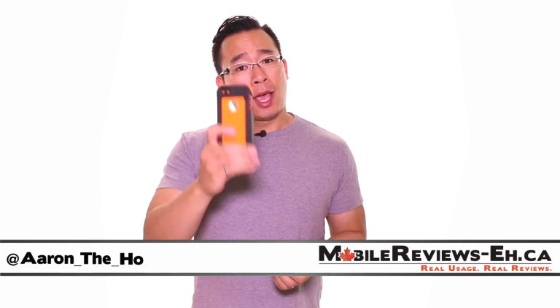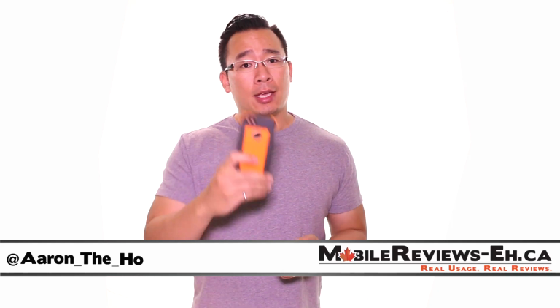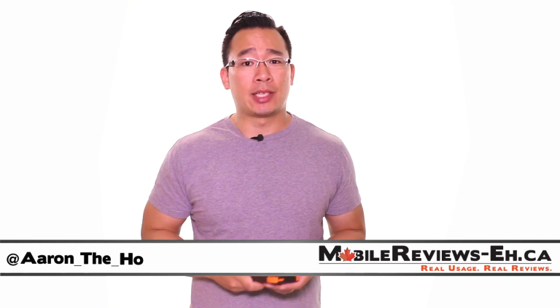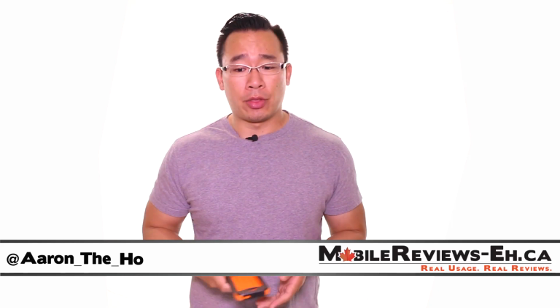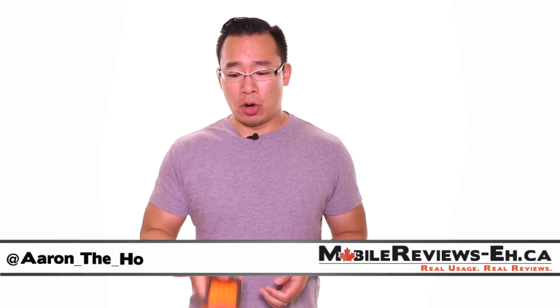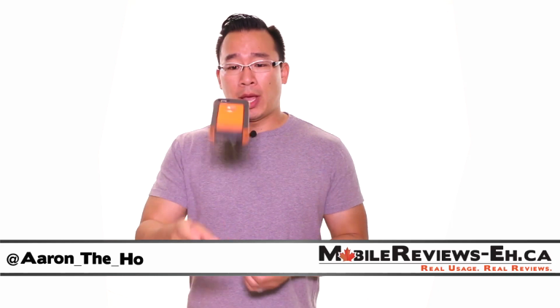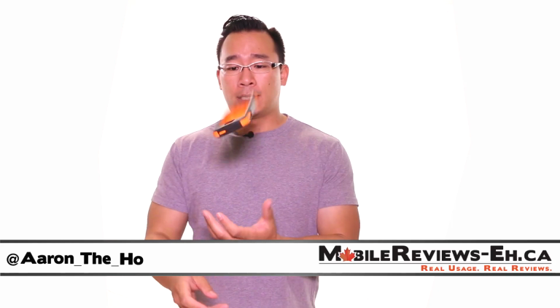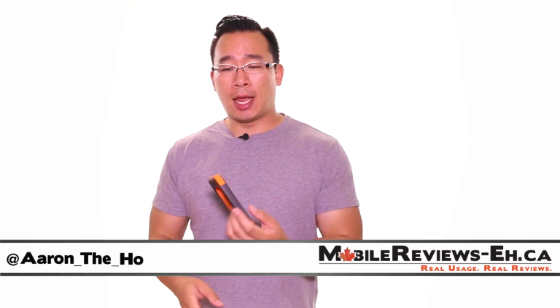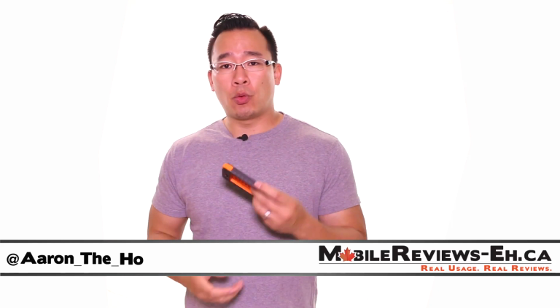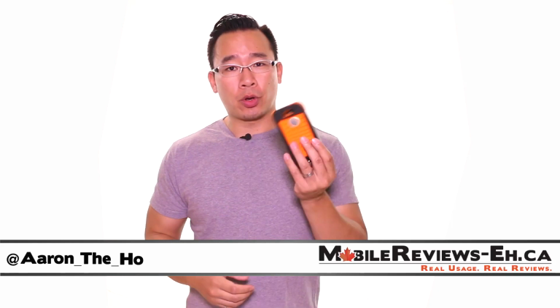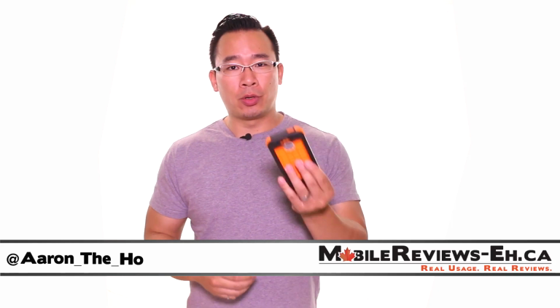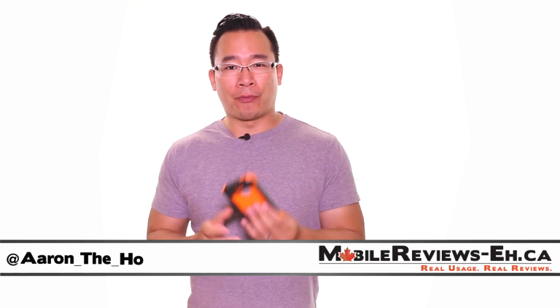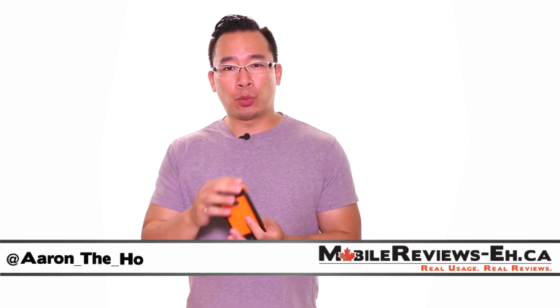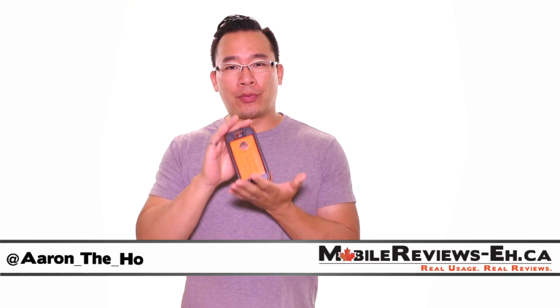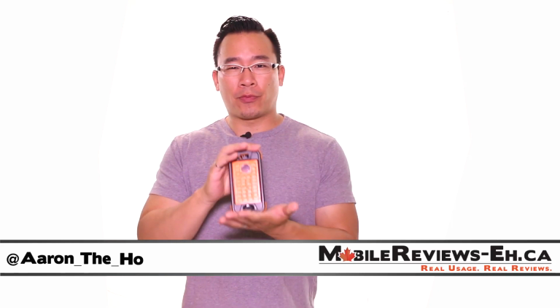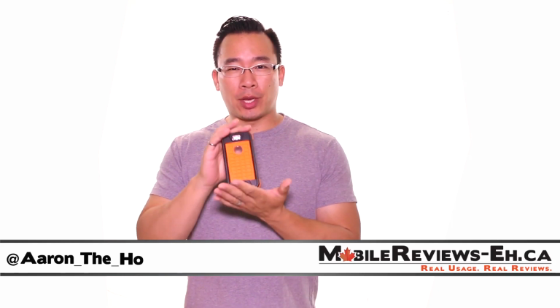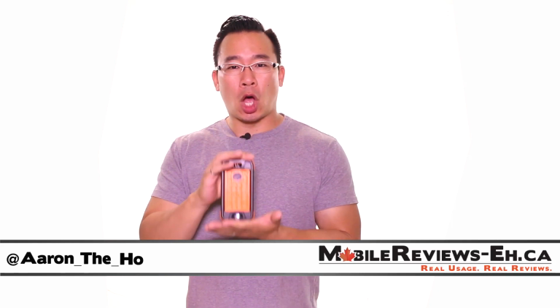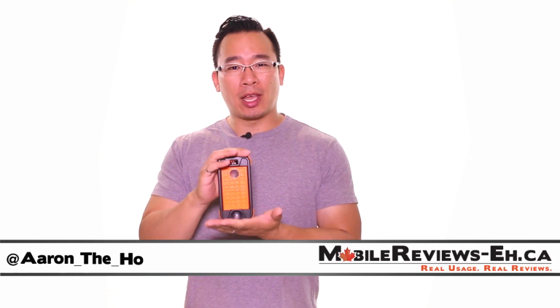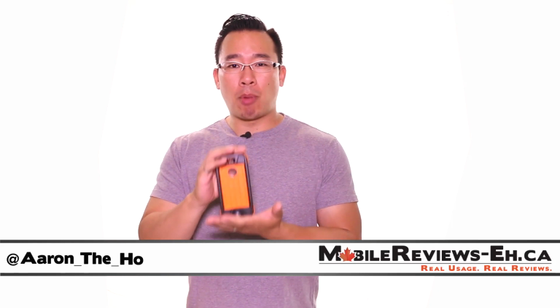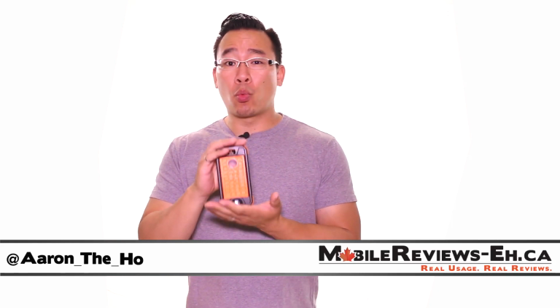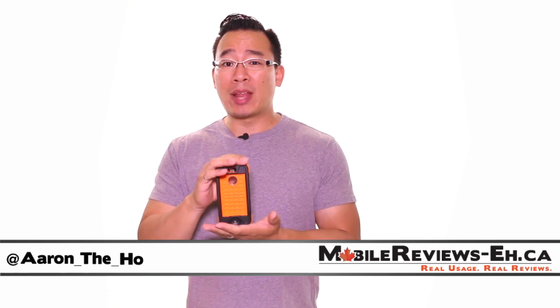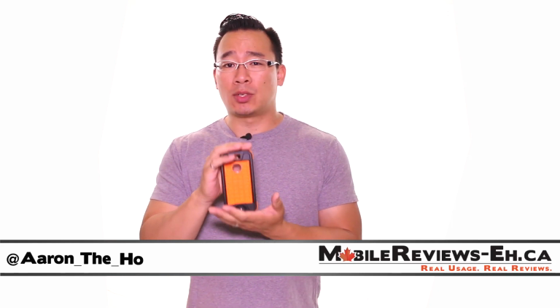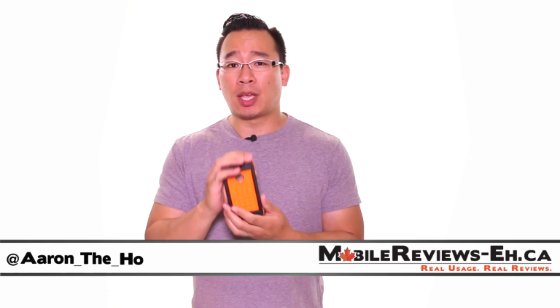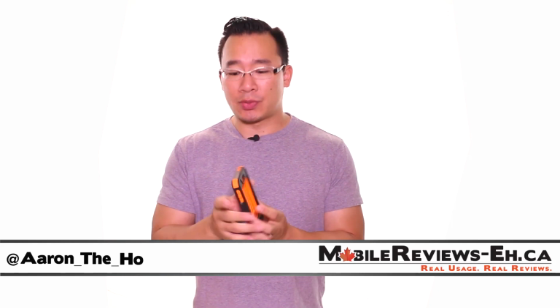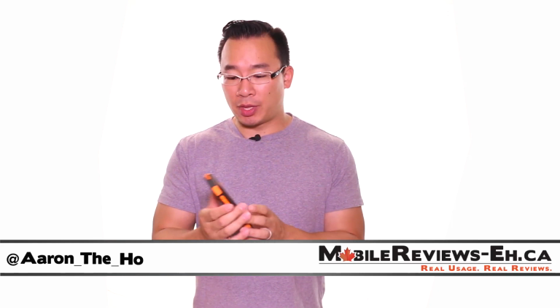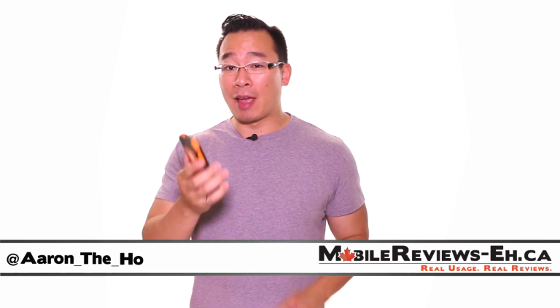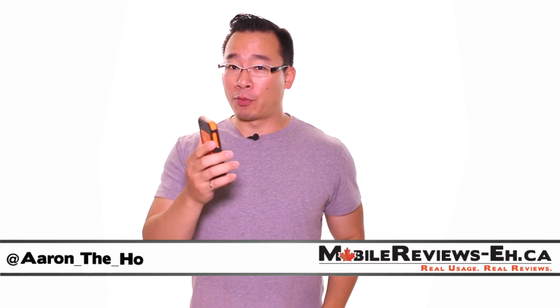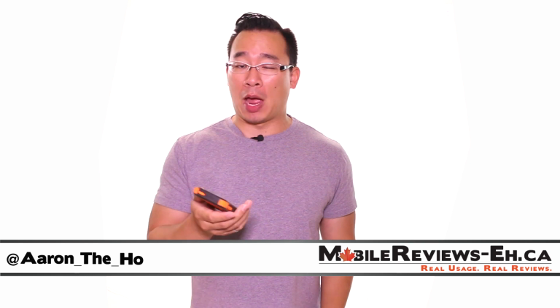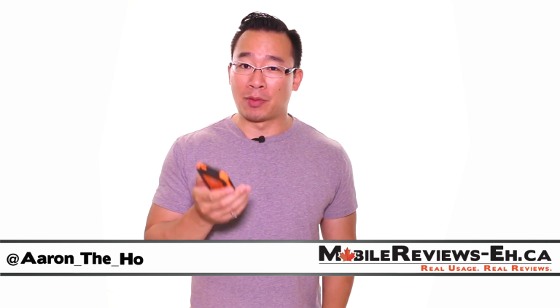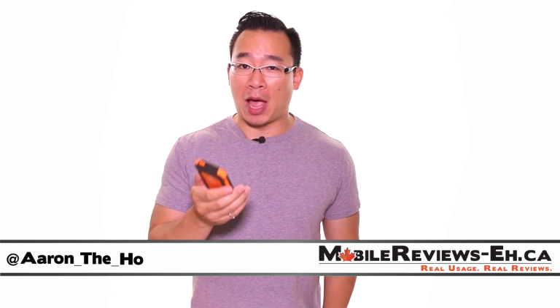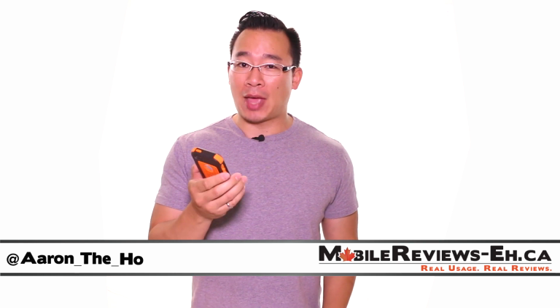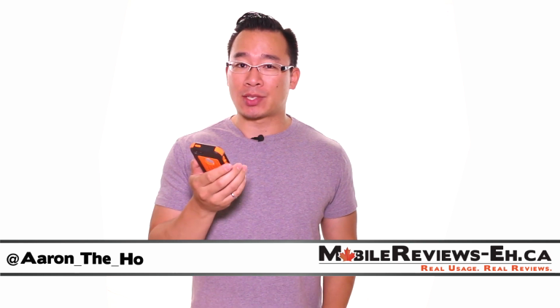Hey it's Aaron and today we're going to do the full review for the Dog and Bone Wetsuit case for the iPhone 5 and the 5s.